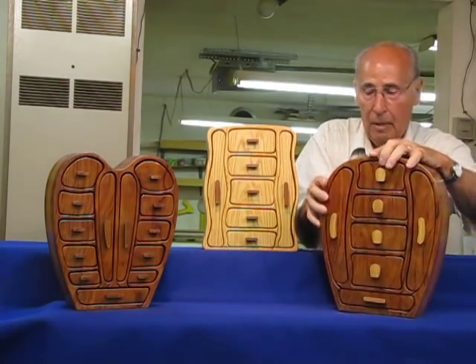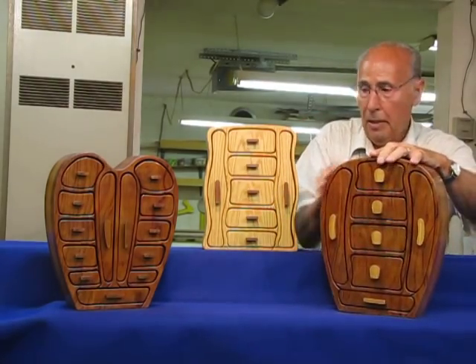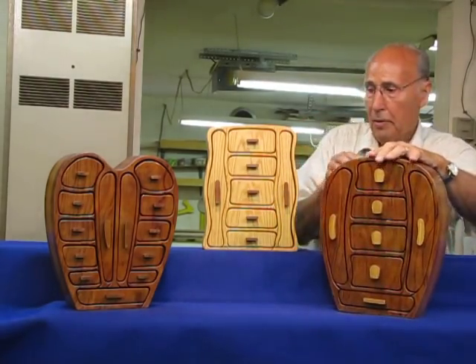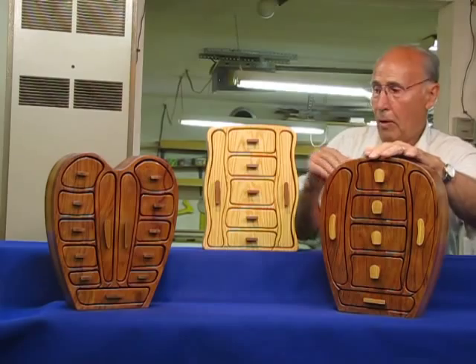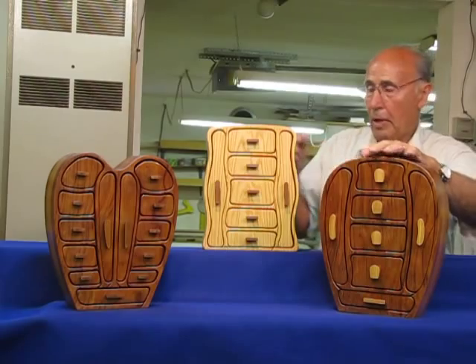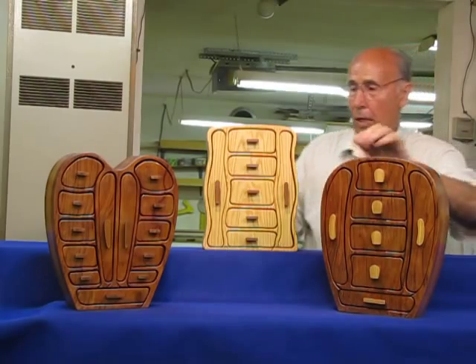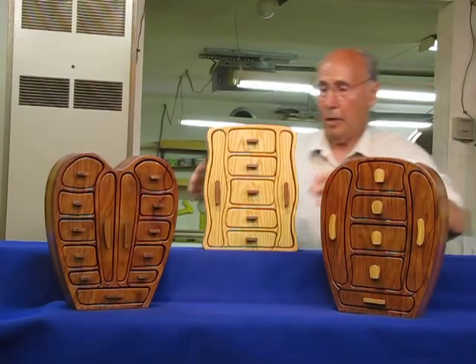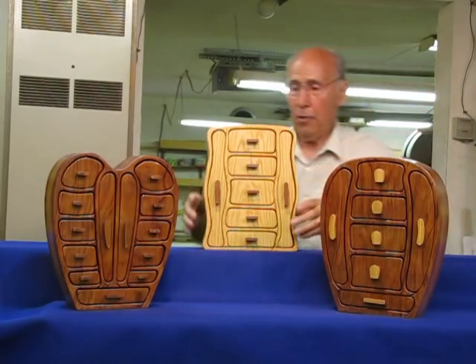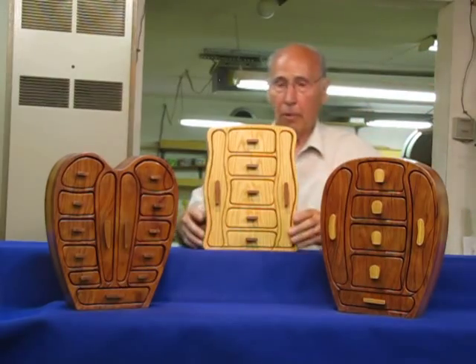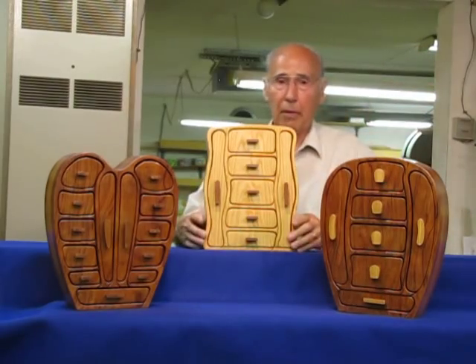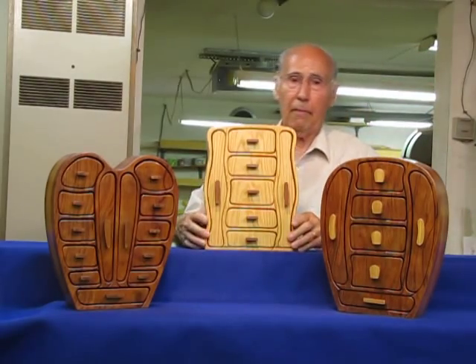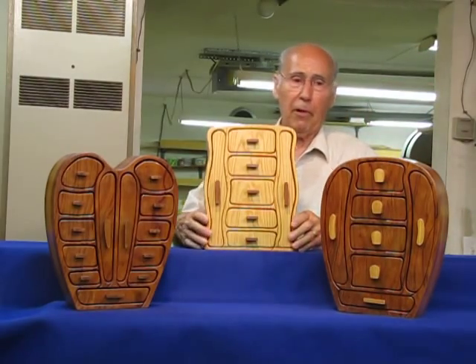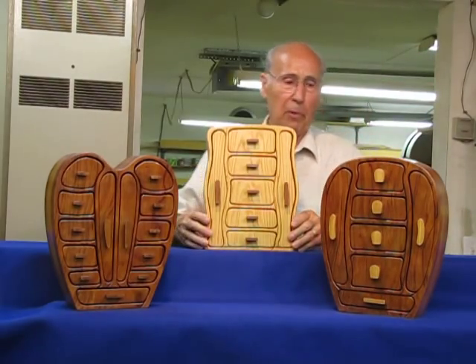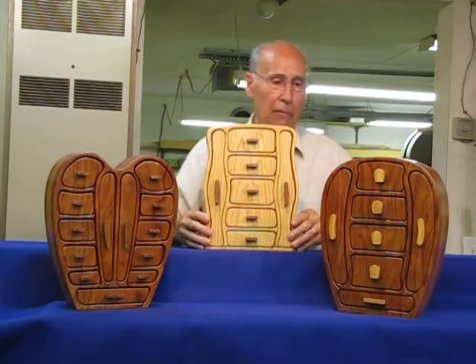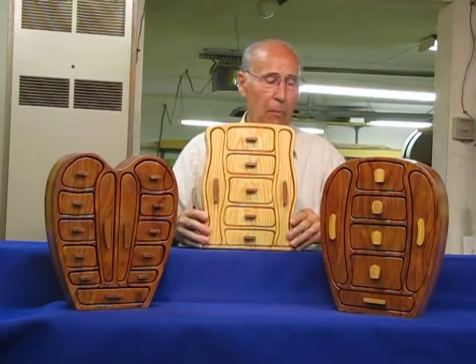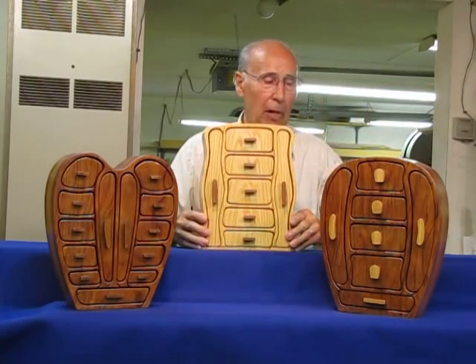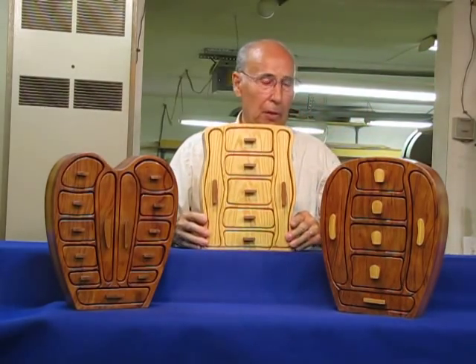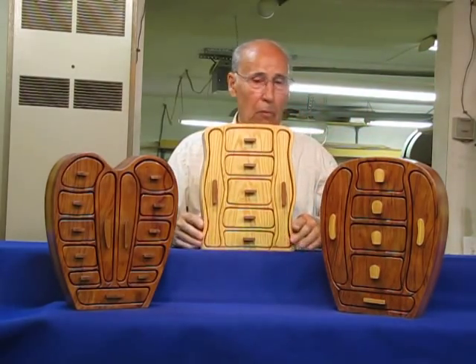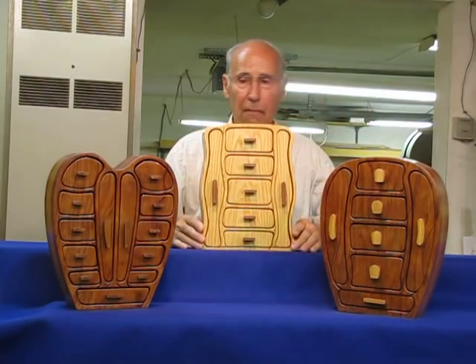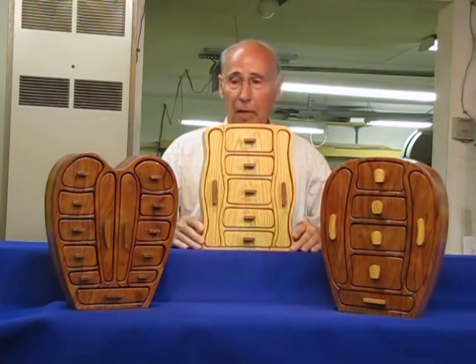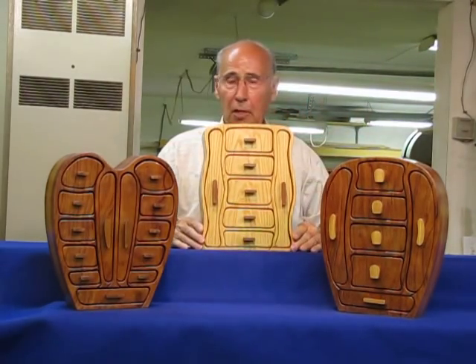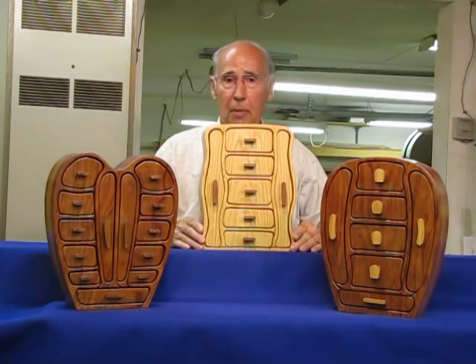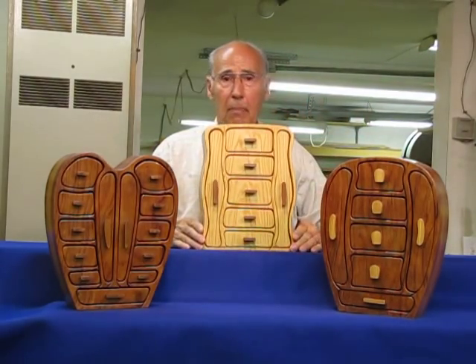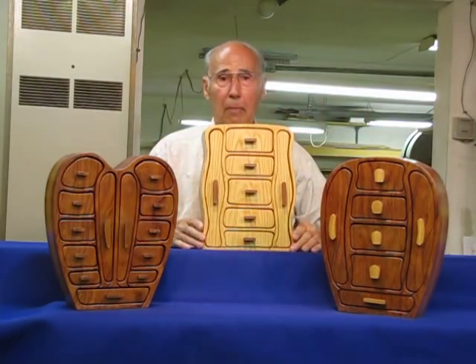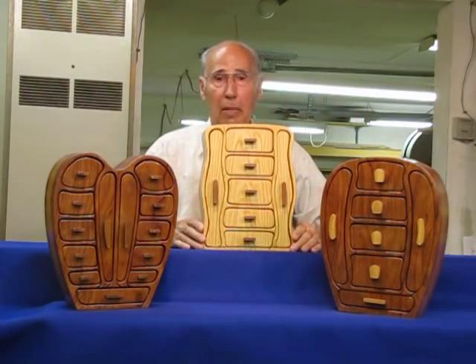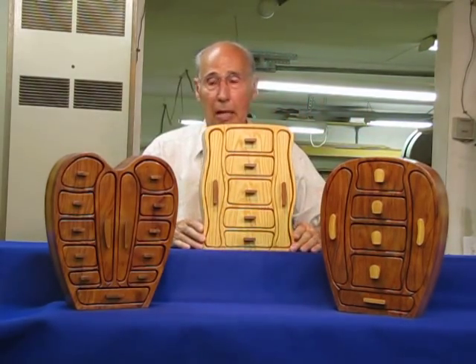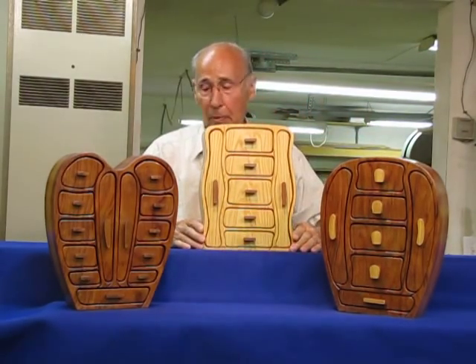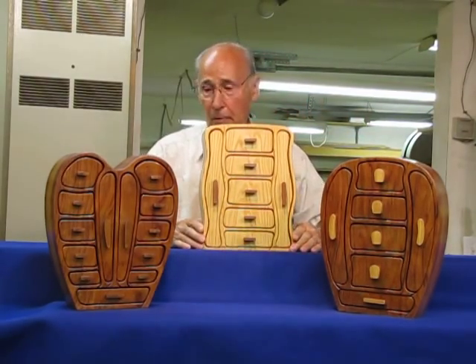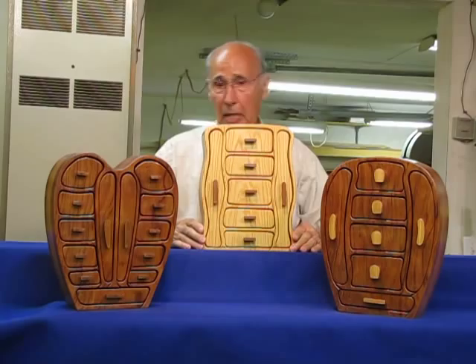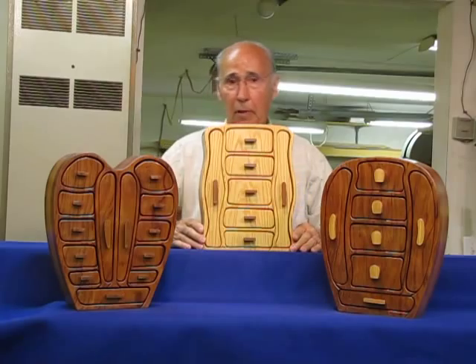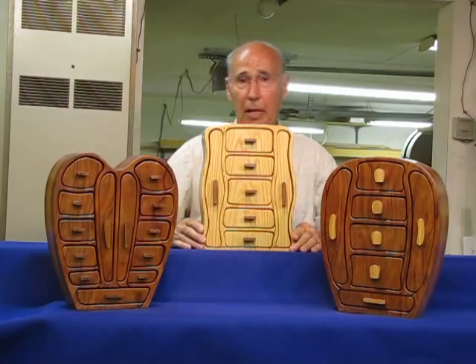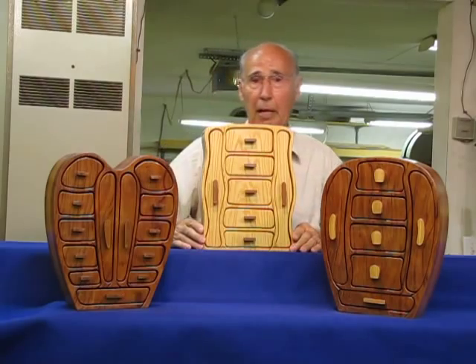These all hold a lot of jewelry. They're a very beautiful box and well finished, and I'd be happy for anyone to have one.